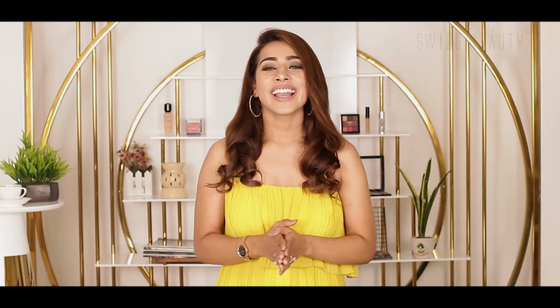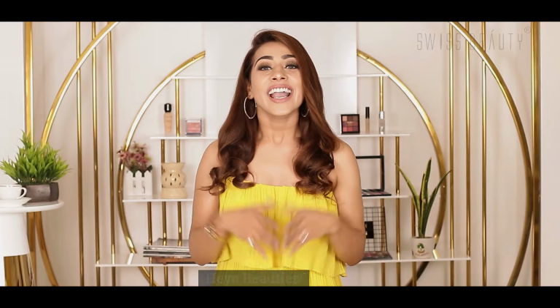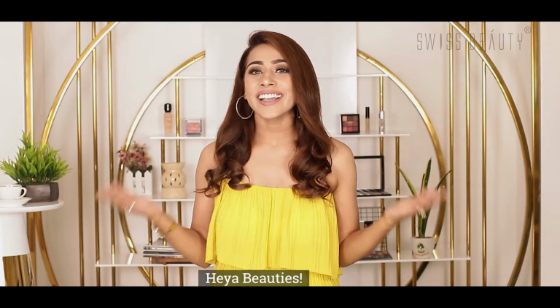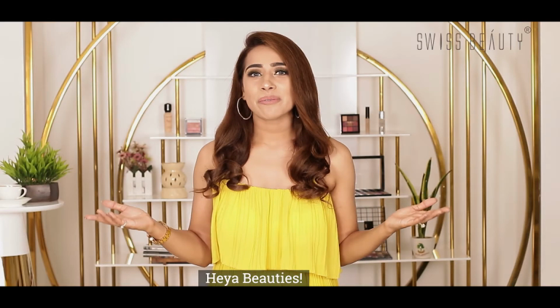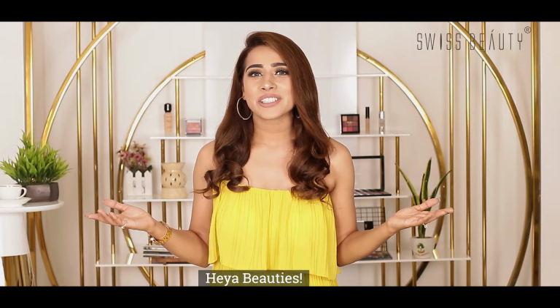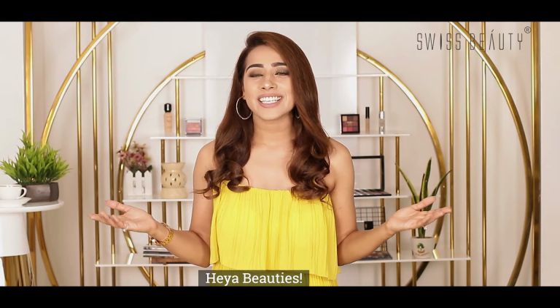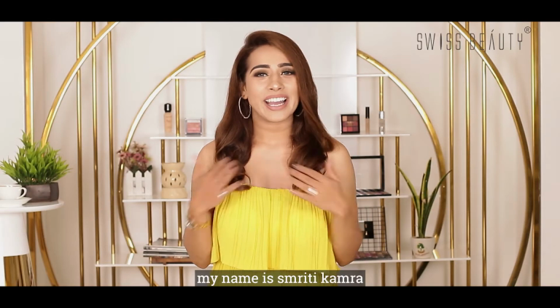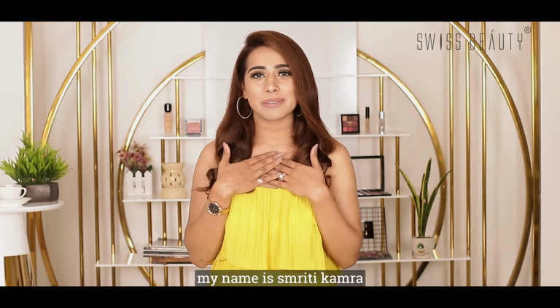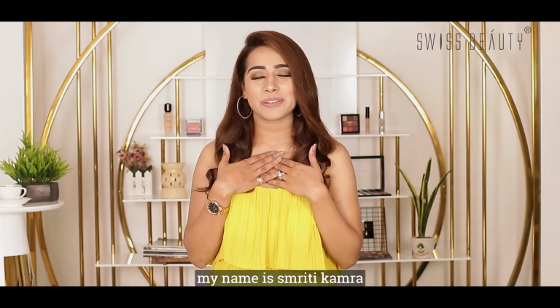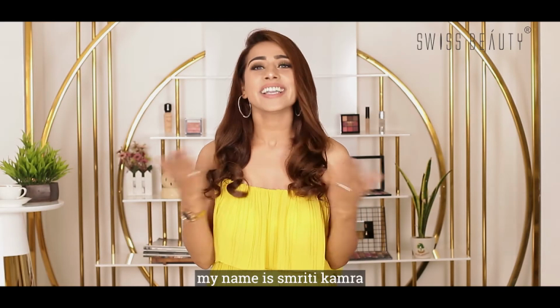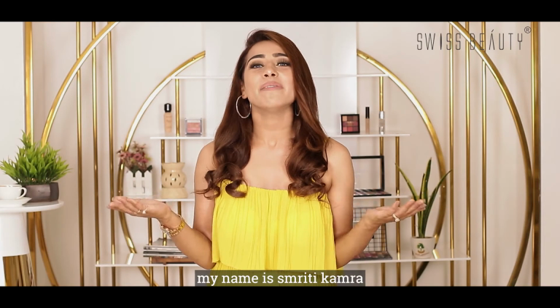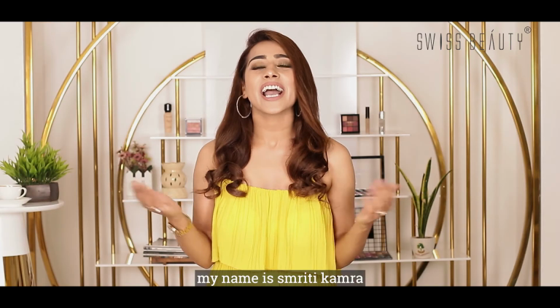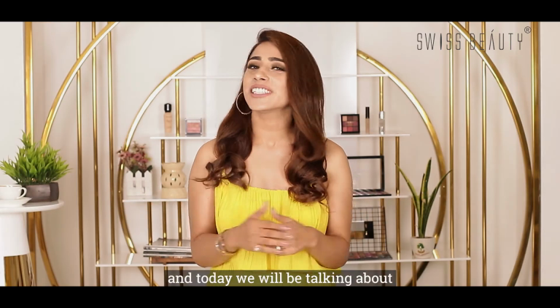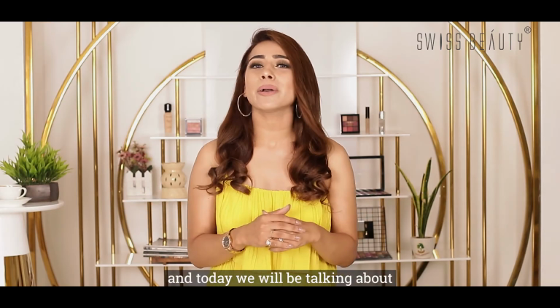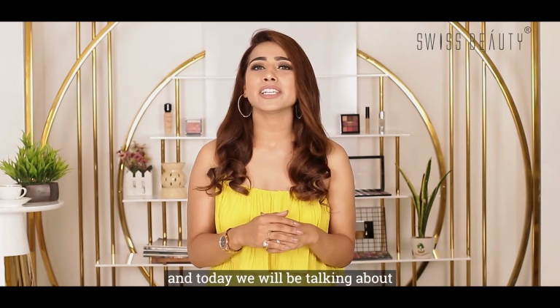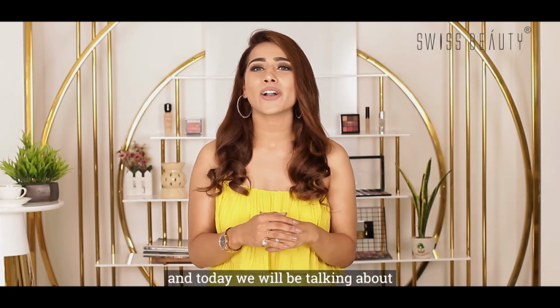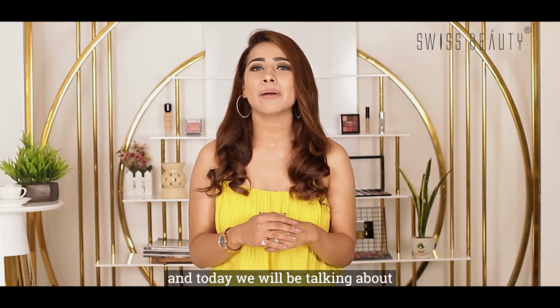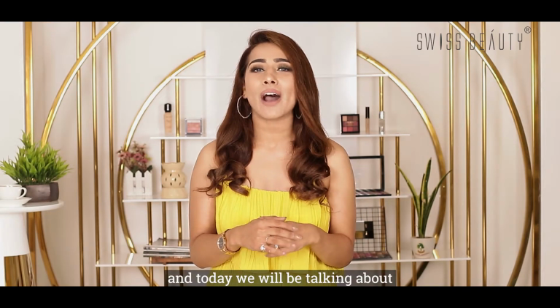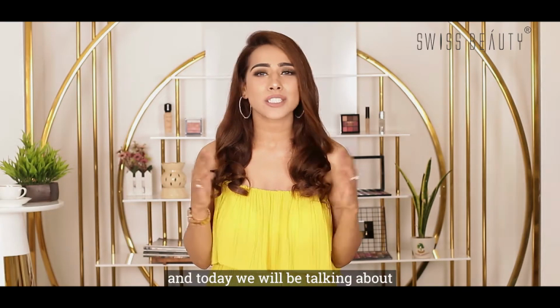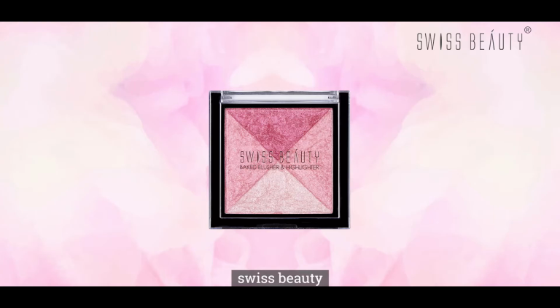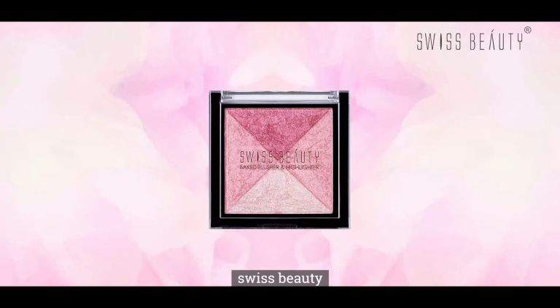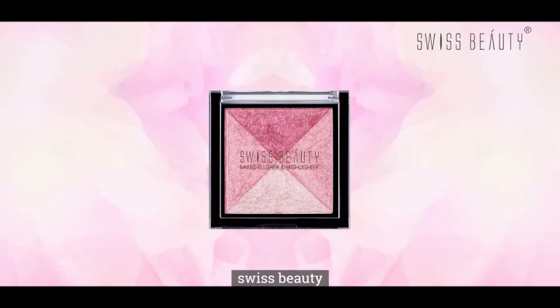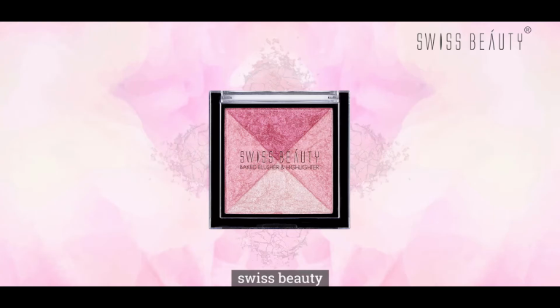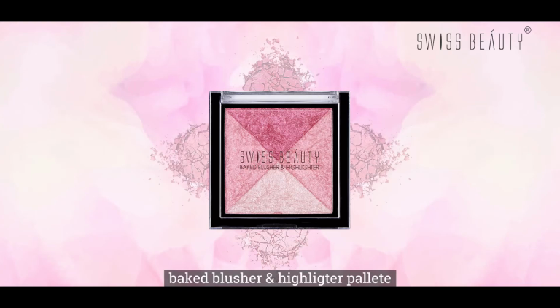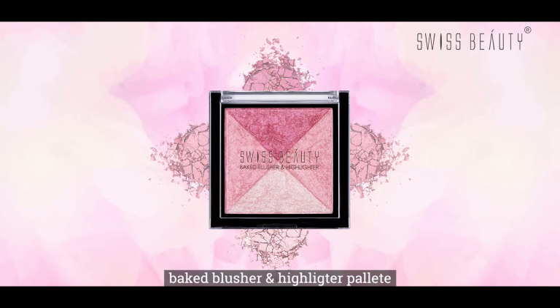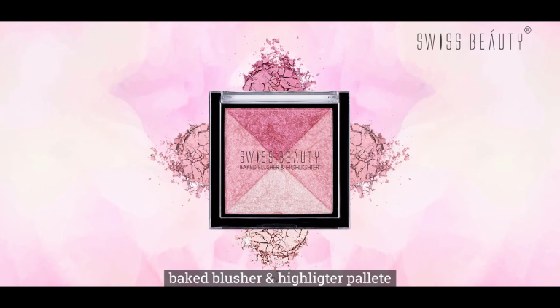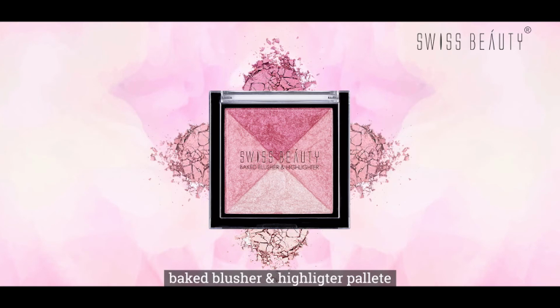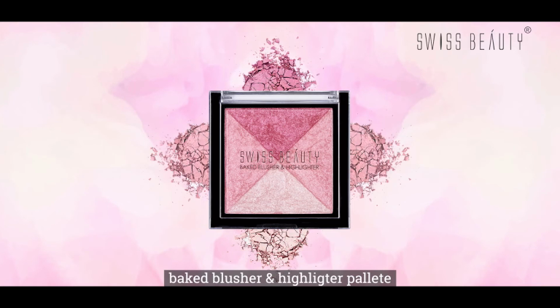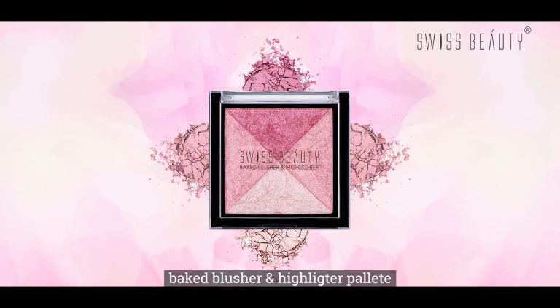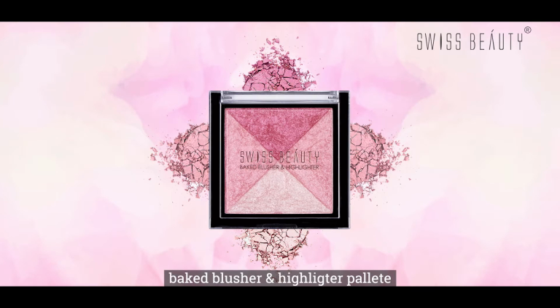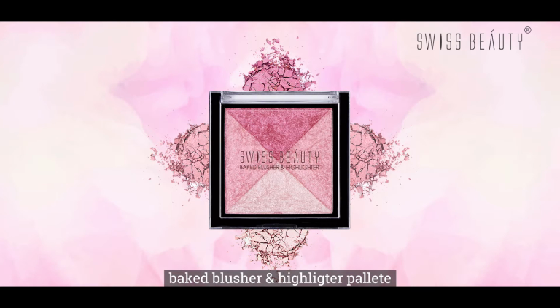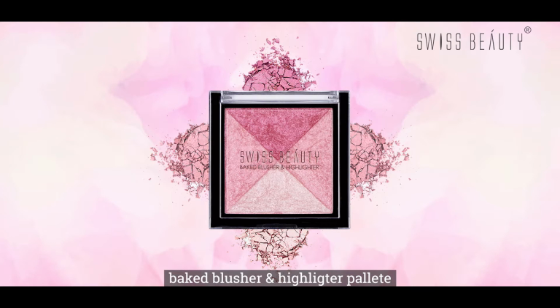Hey ya beauties, my name is Friti Kamara and today we'll be talking about Swiss Beauty Baked Blusher and Highlighter Palette.